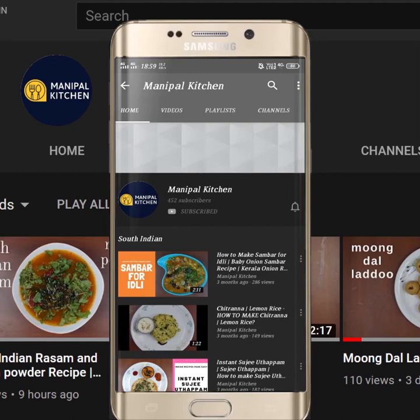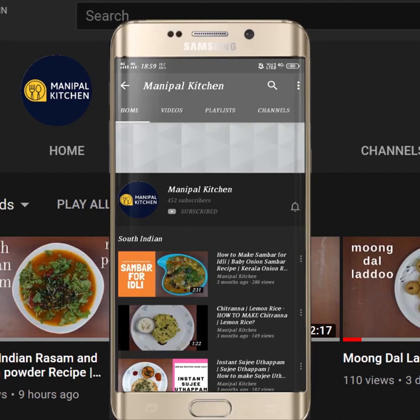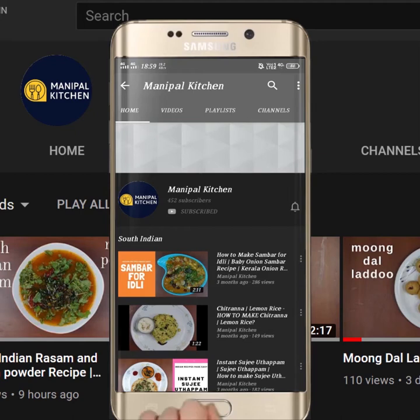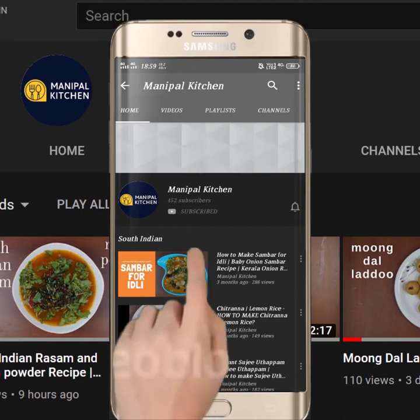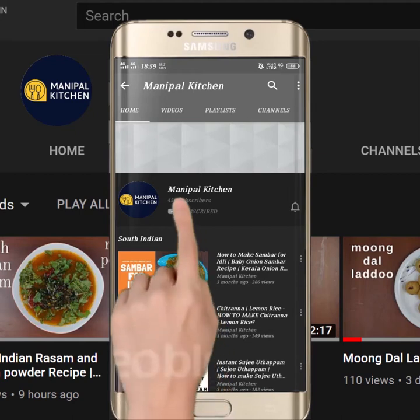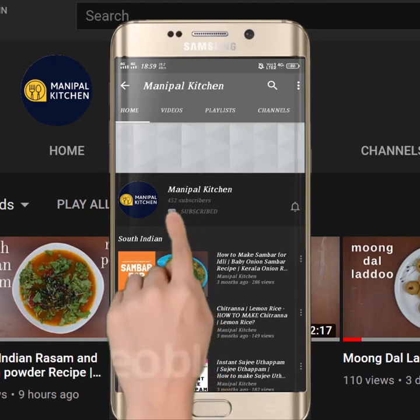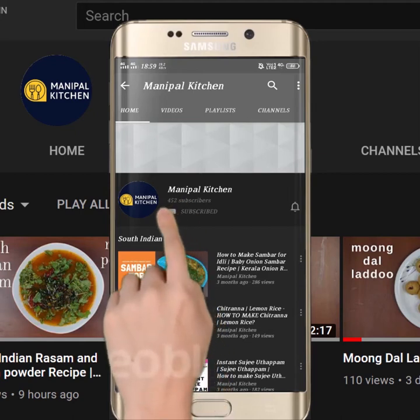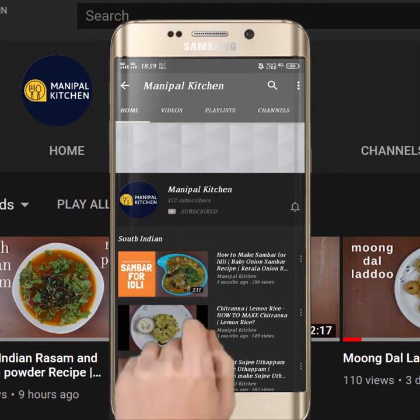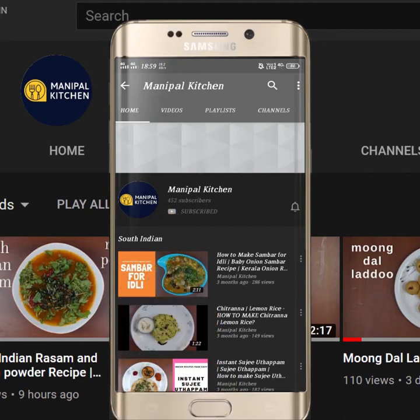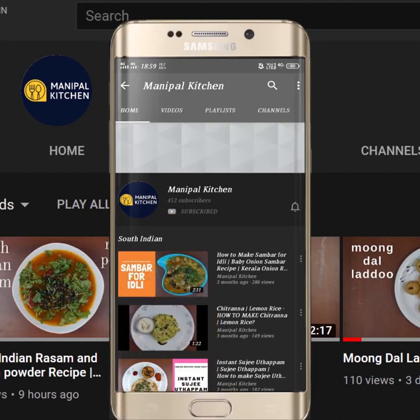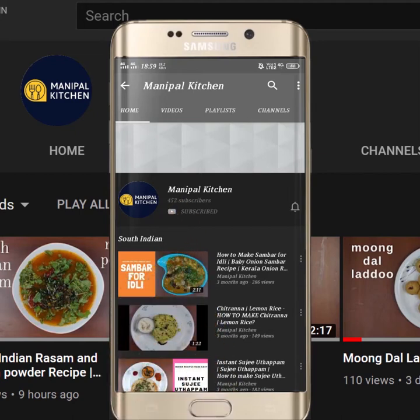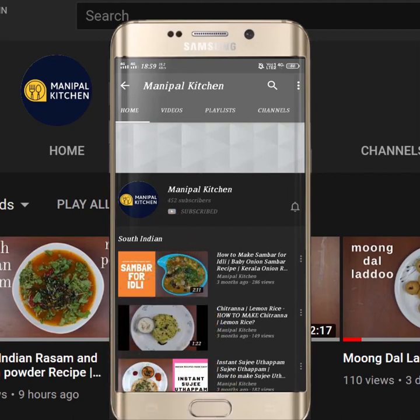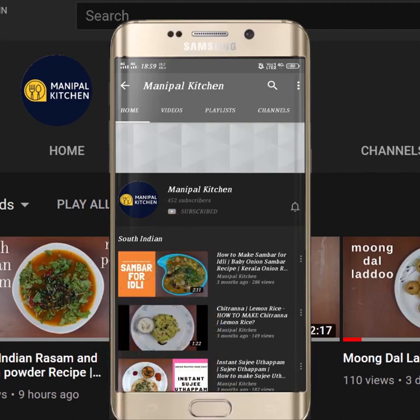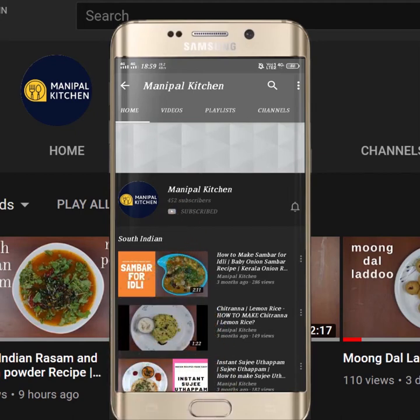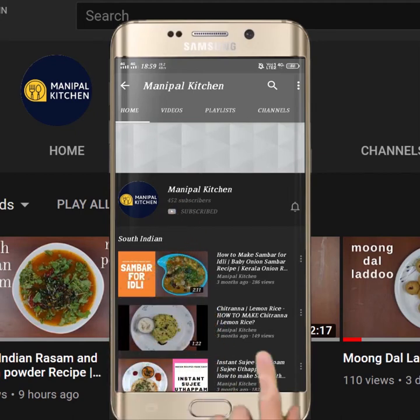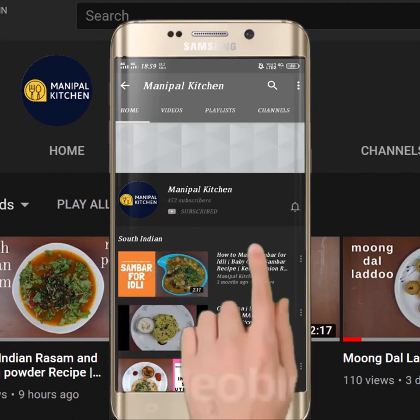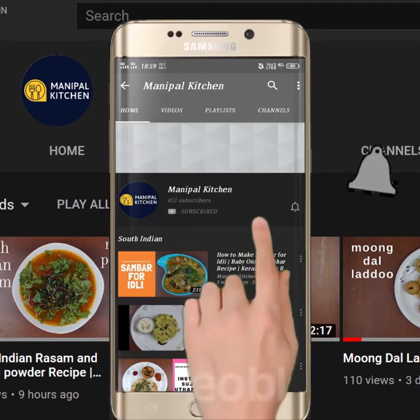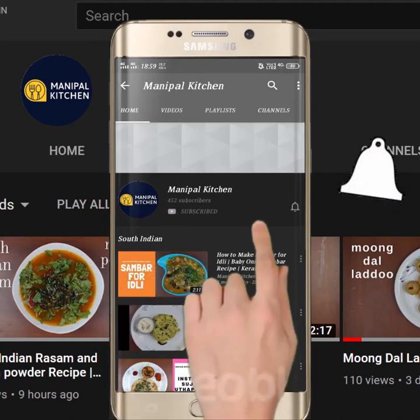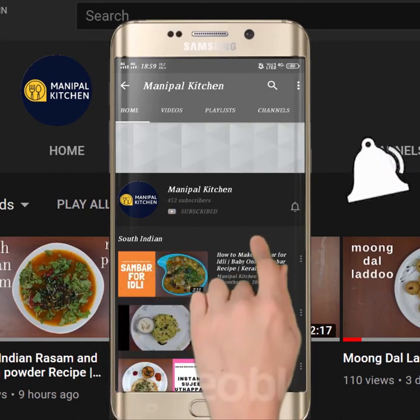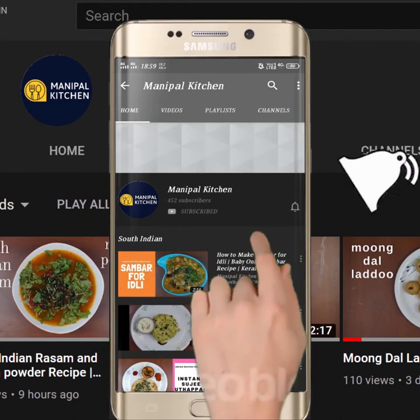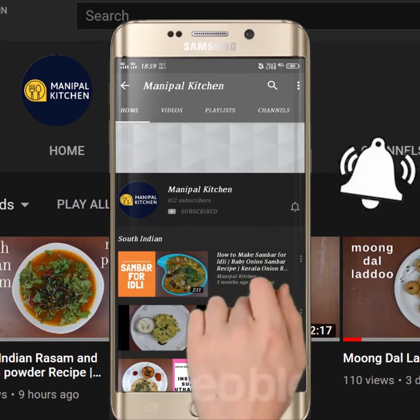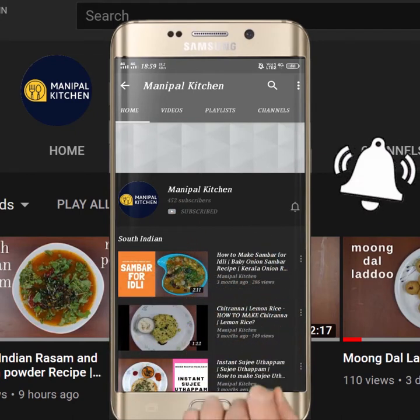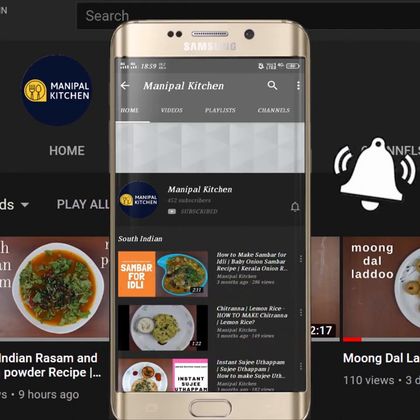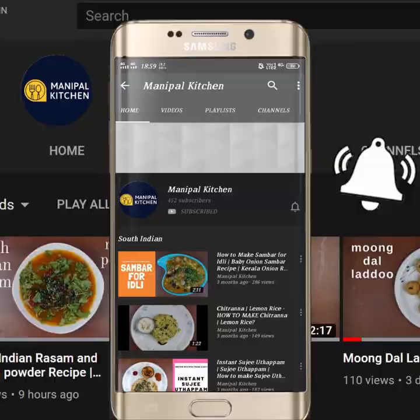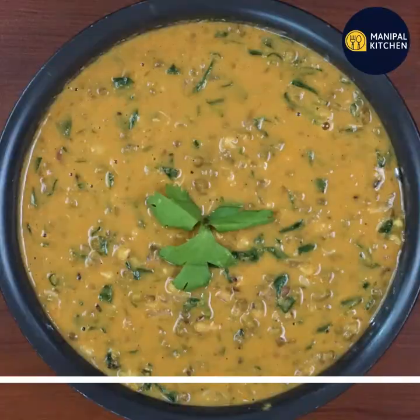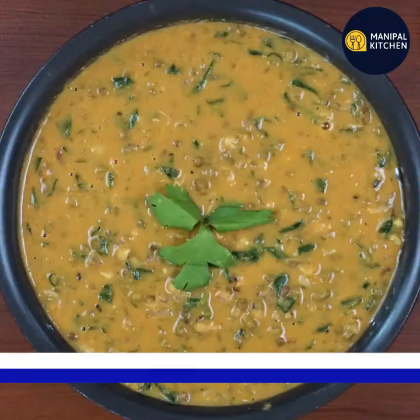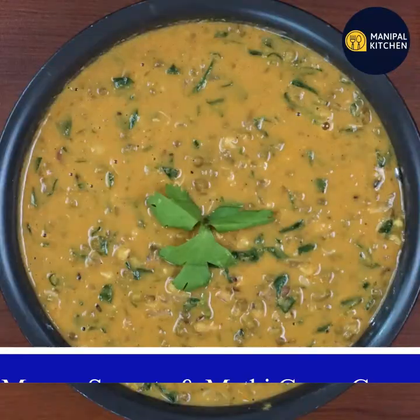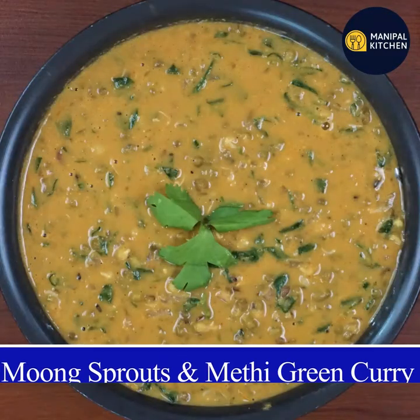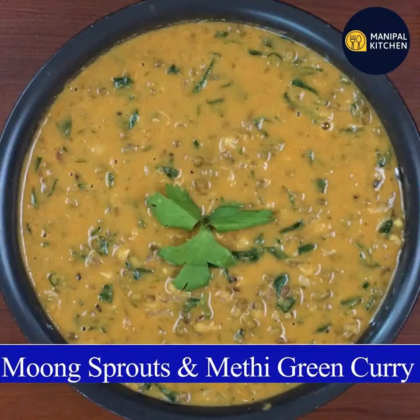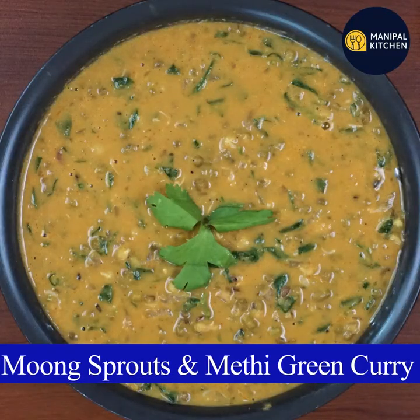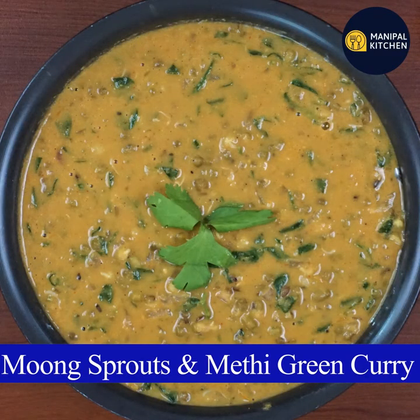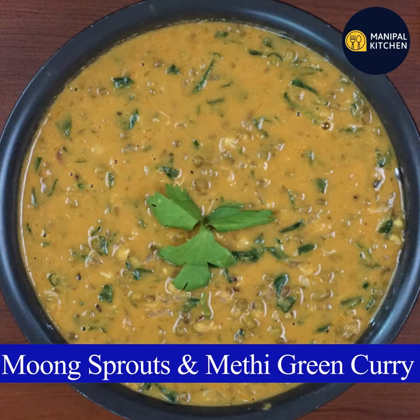Subscribe now and press the bell icon, never miss an update. Hi friends, welcome to Manipal Kitchen.